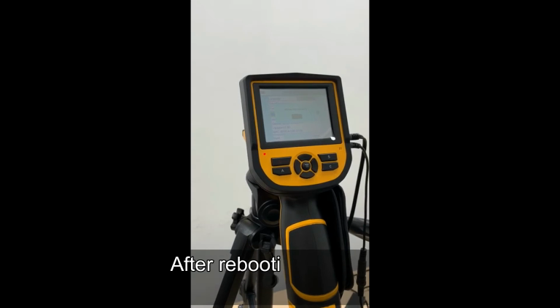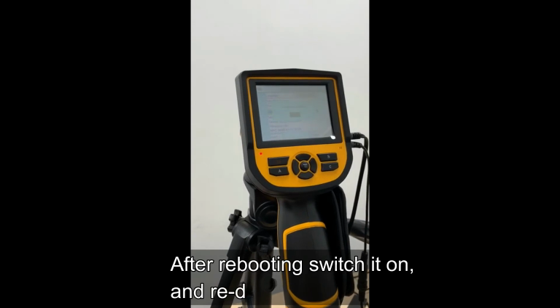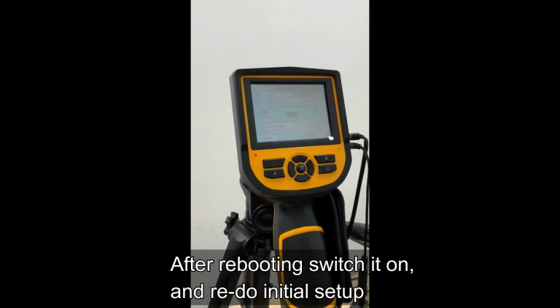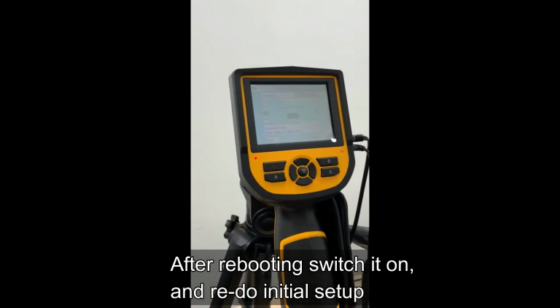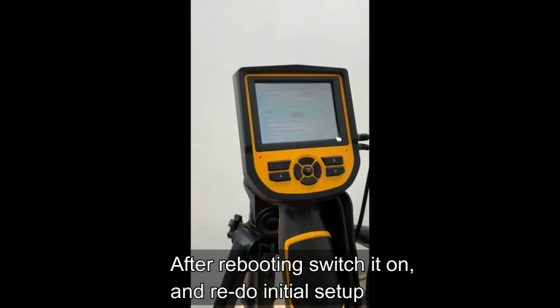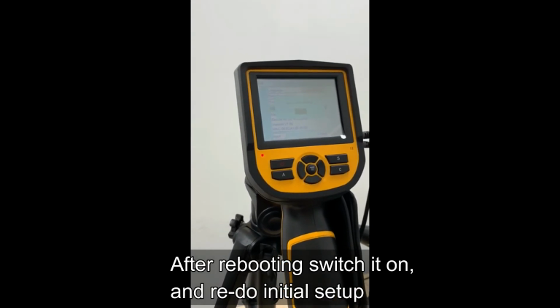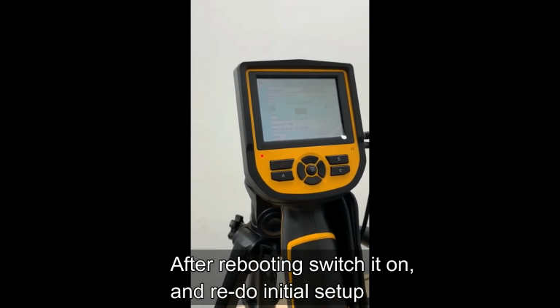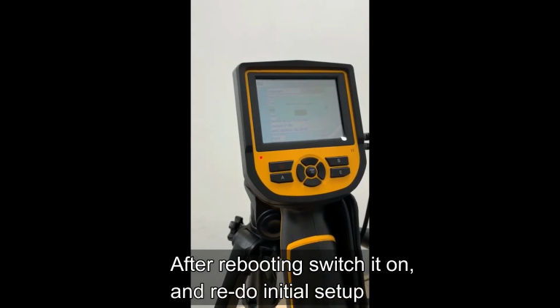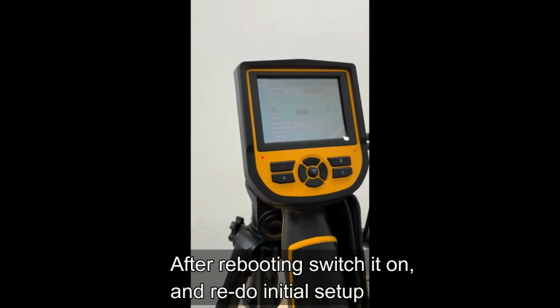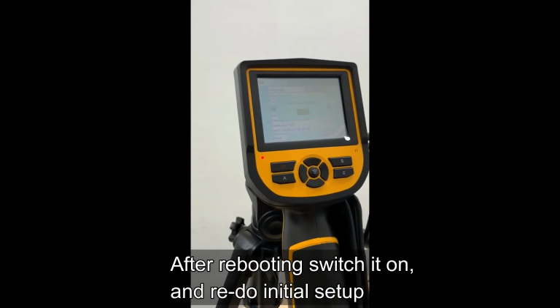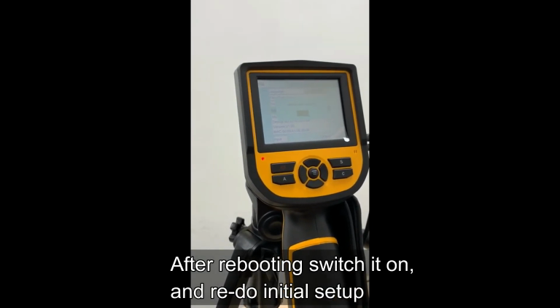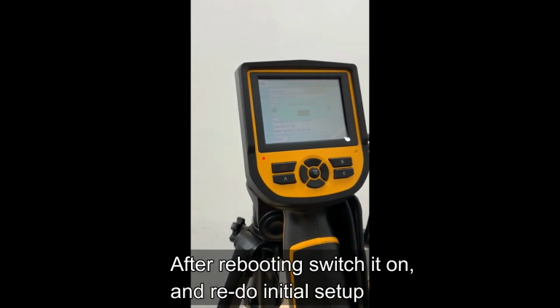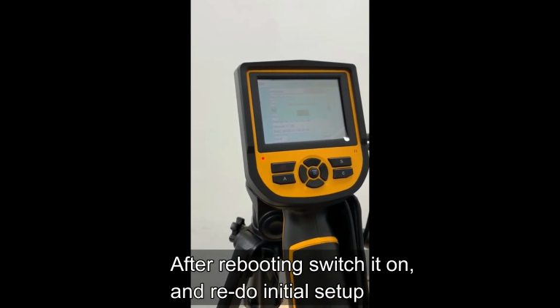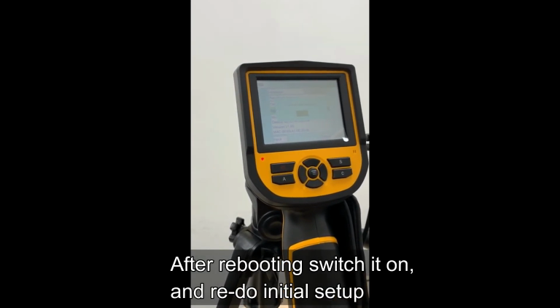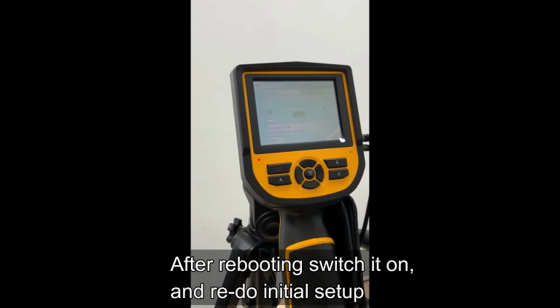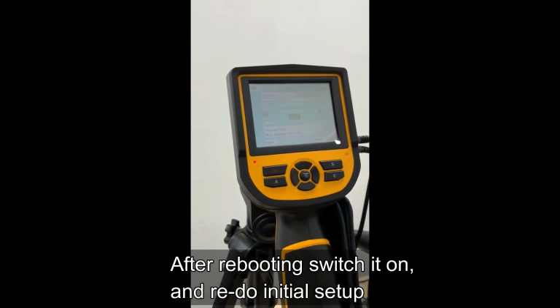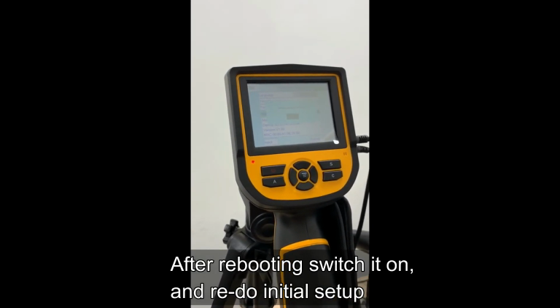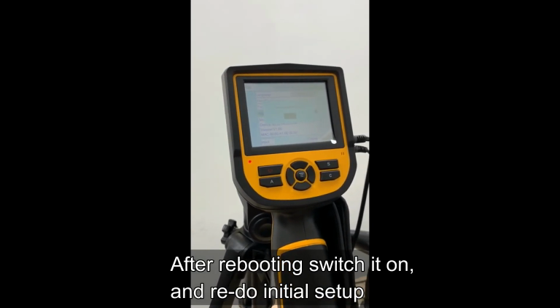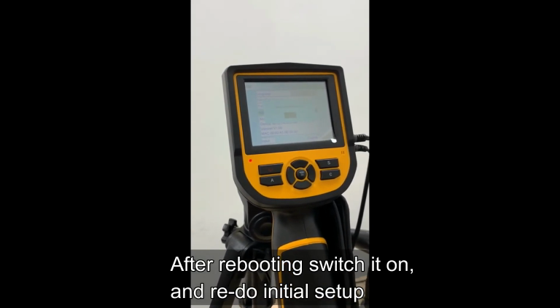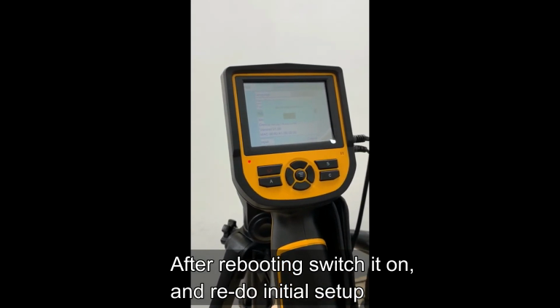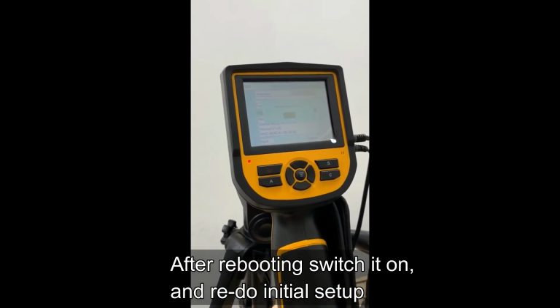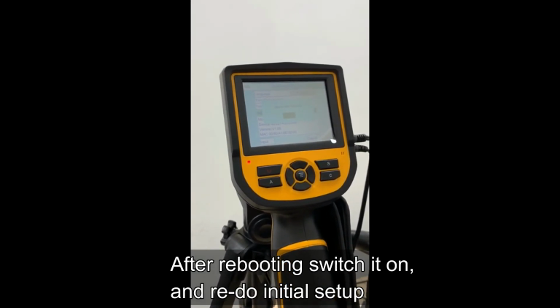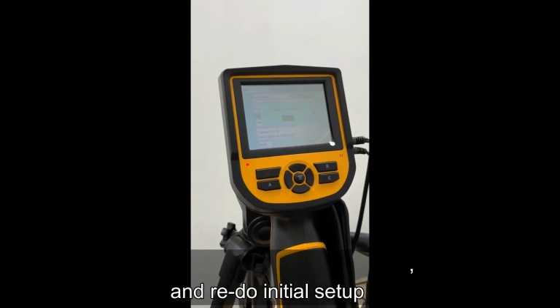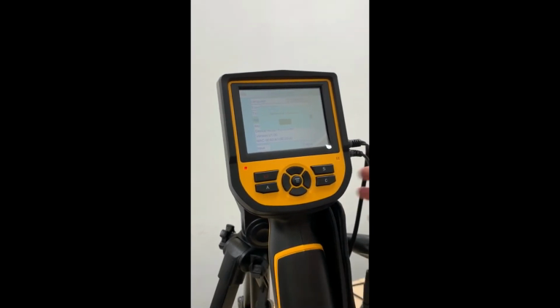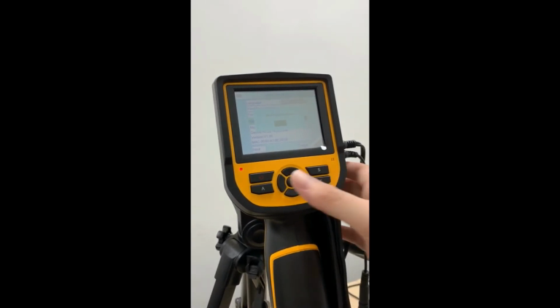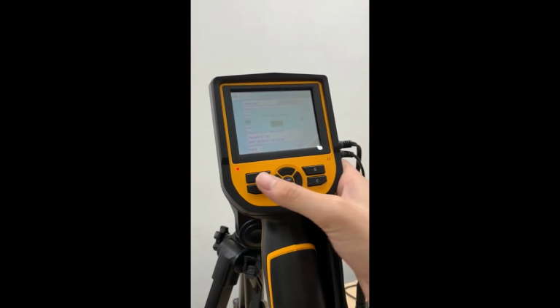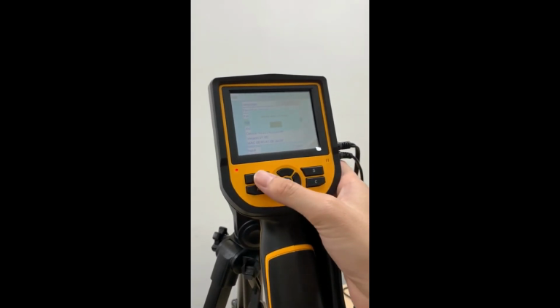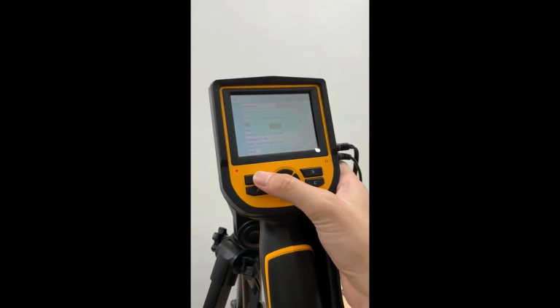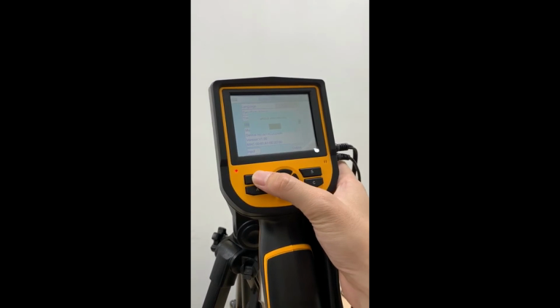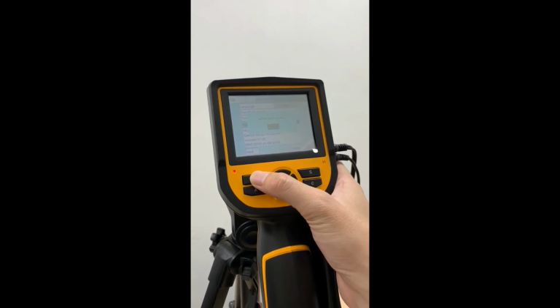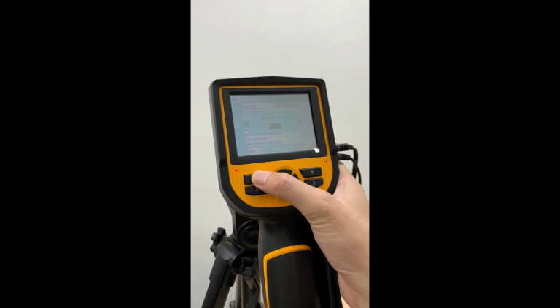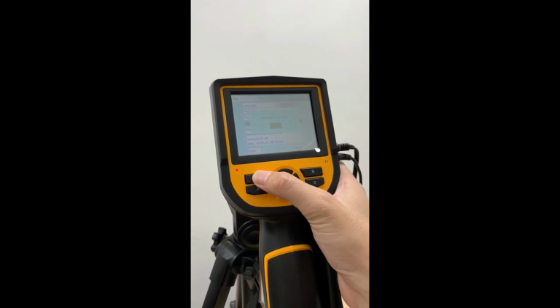Once you see the screen, press and hold the power button to turn off the device until the screen is off.